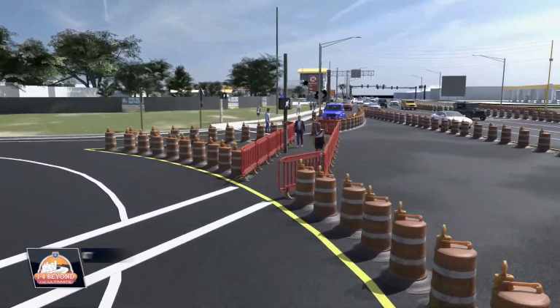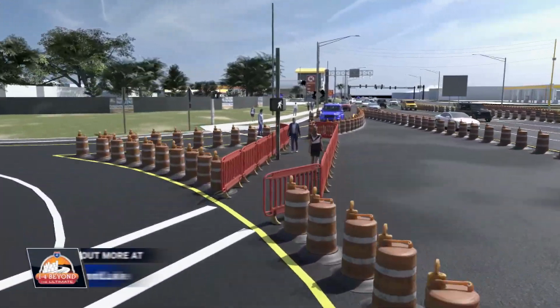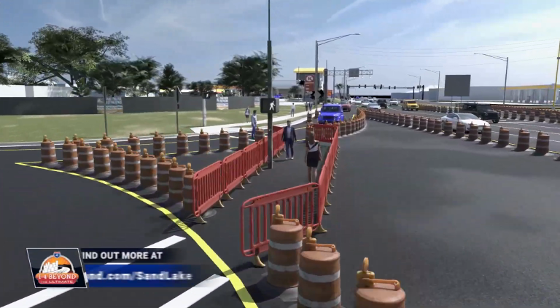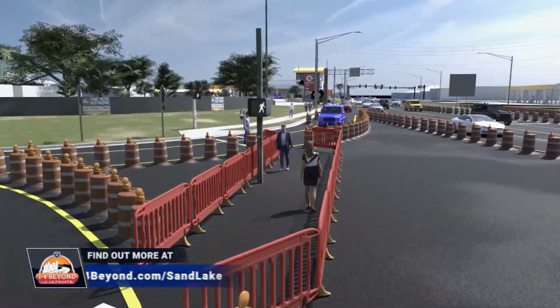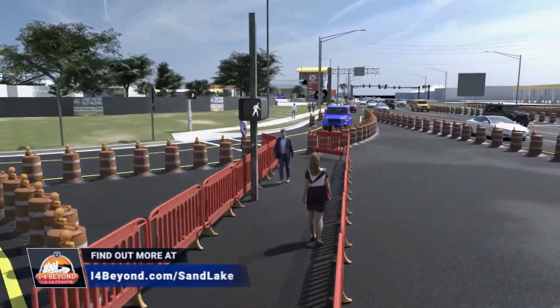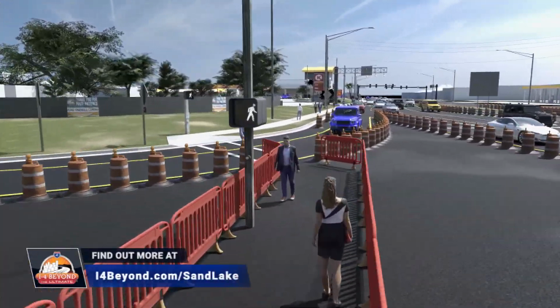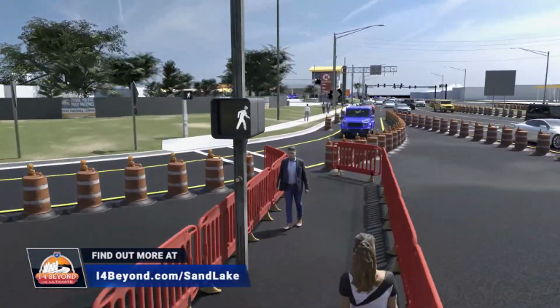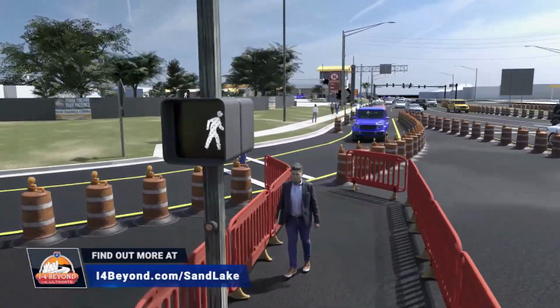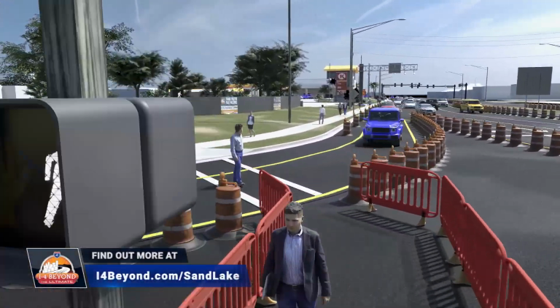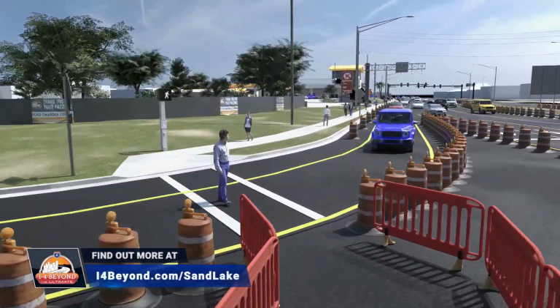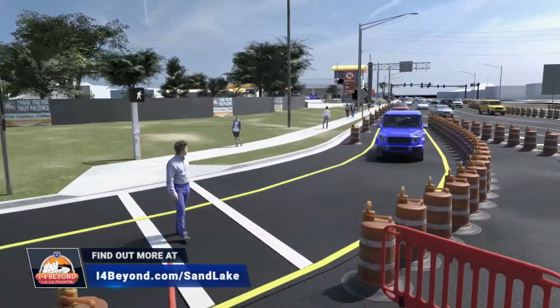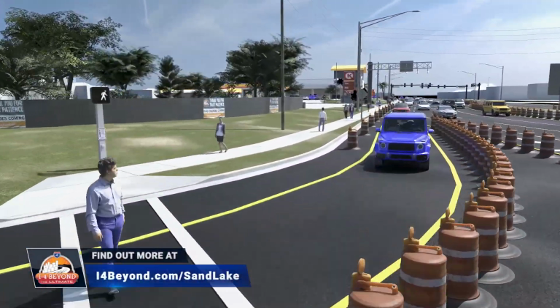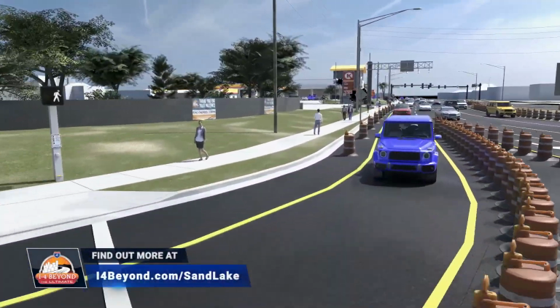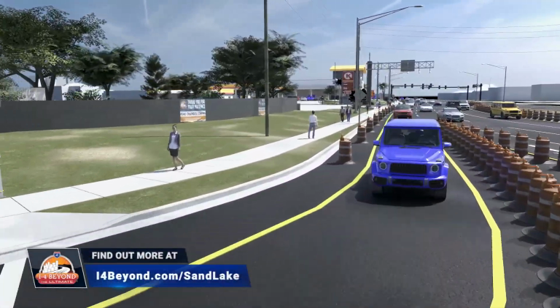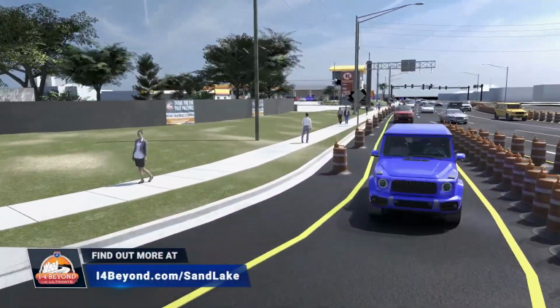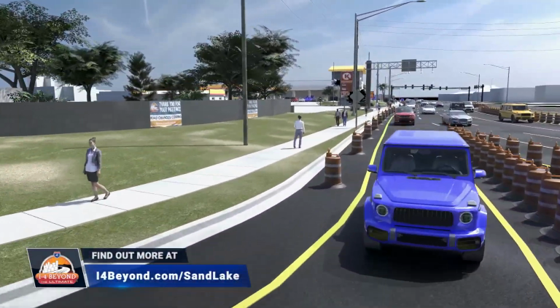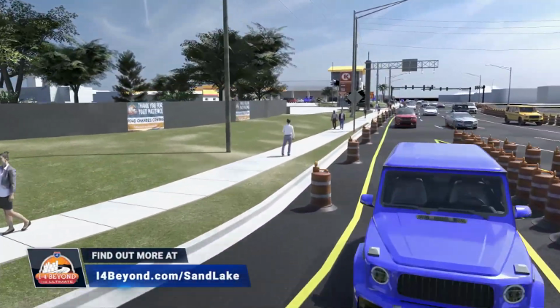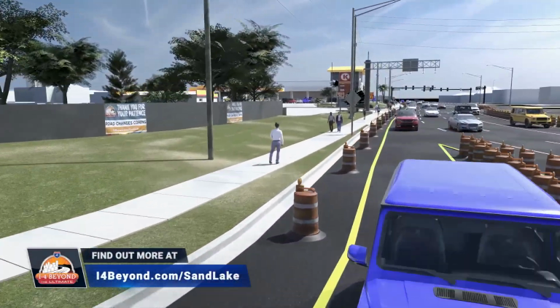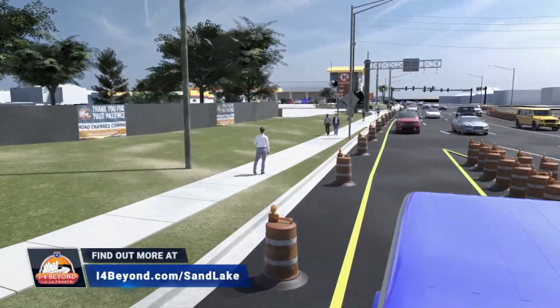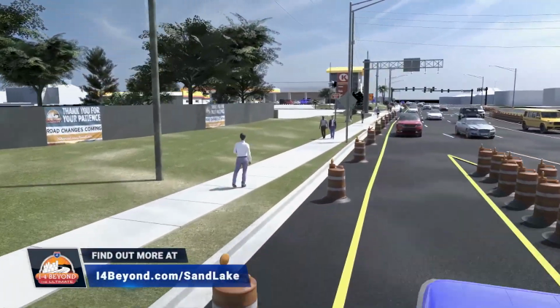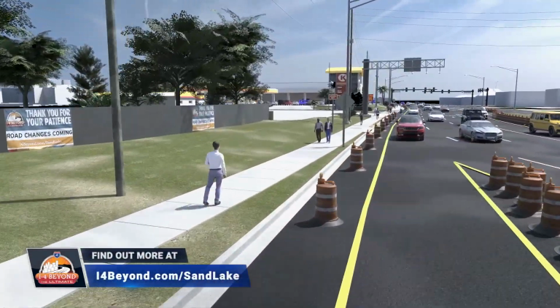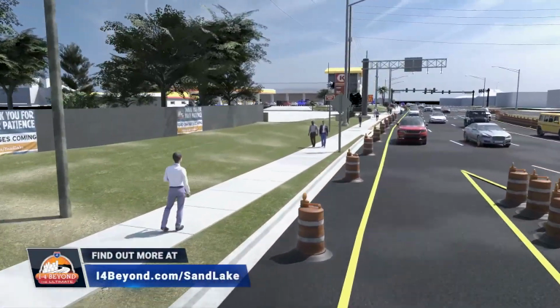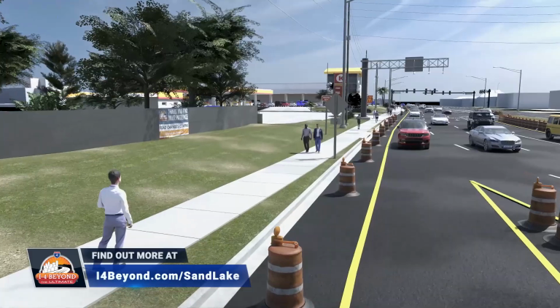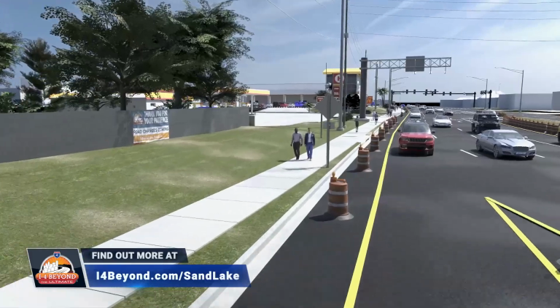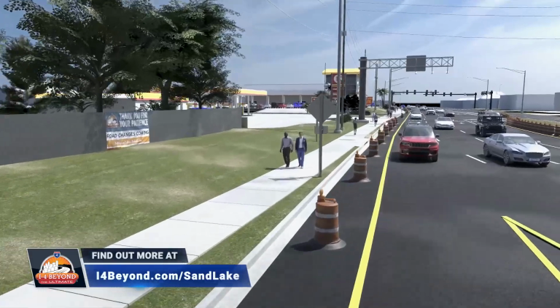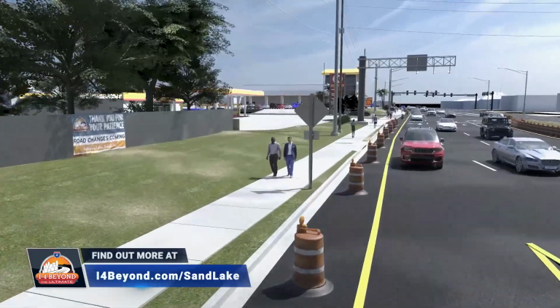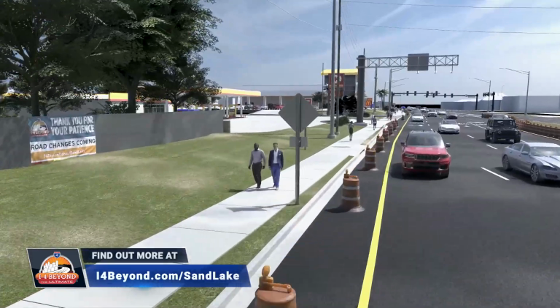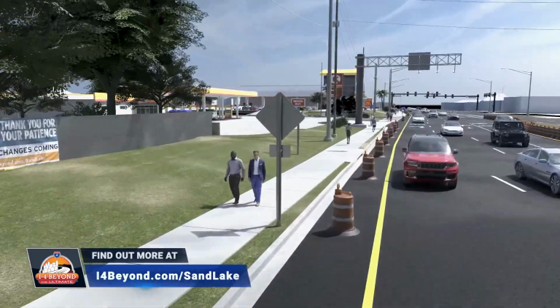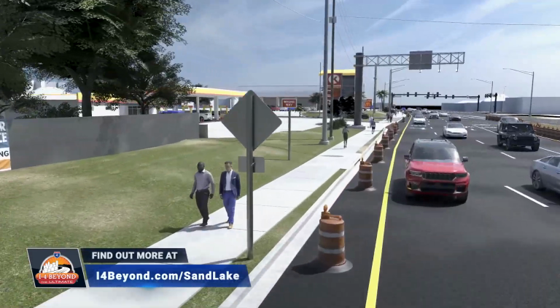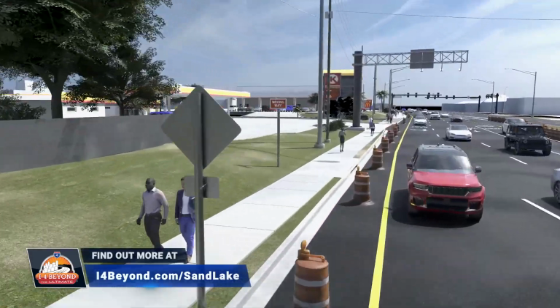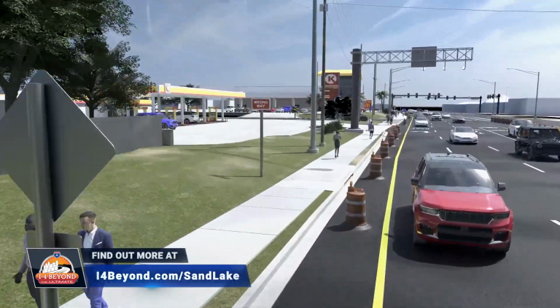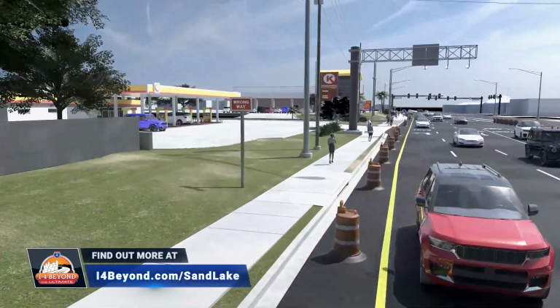For more information on this project, visit our website at i4beyond.com/sandlake.